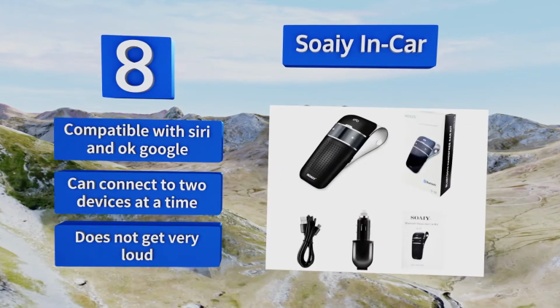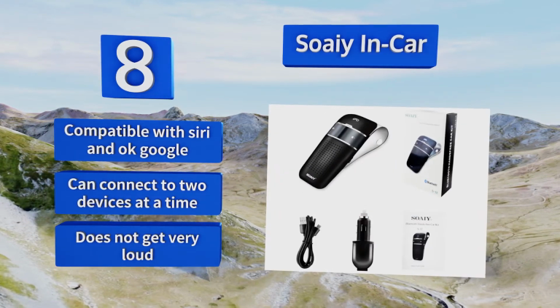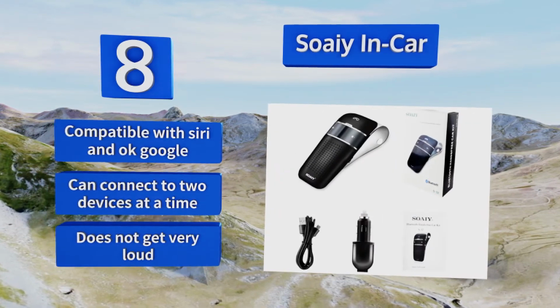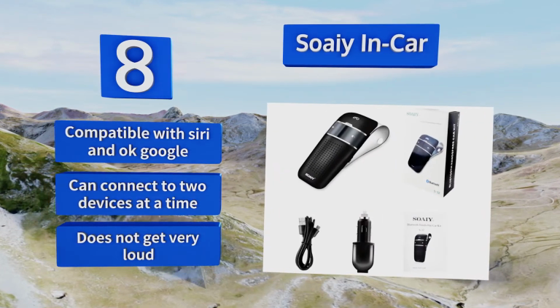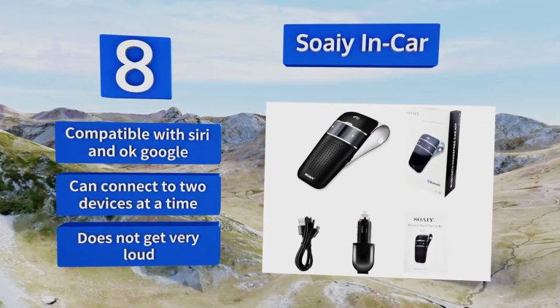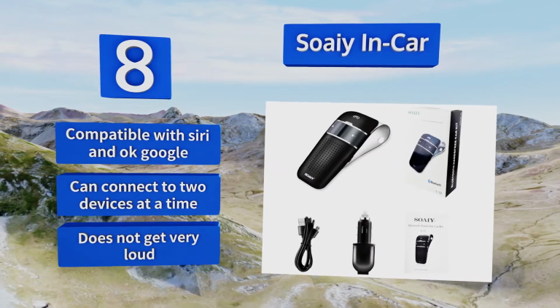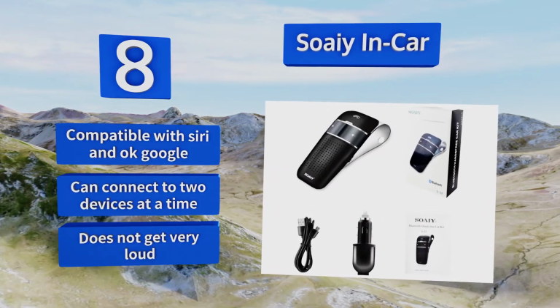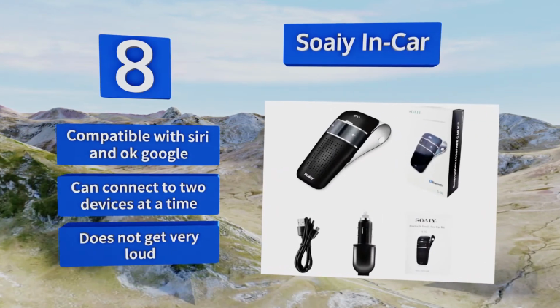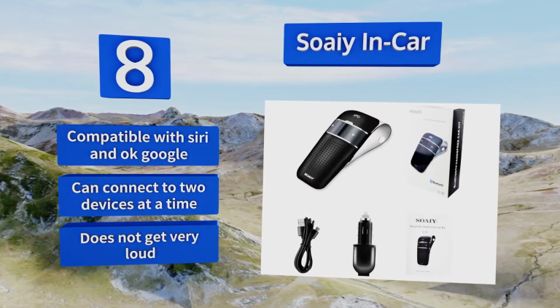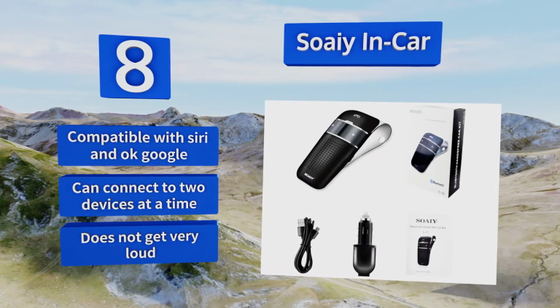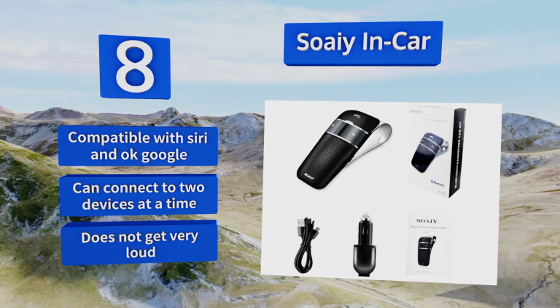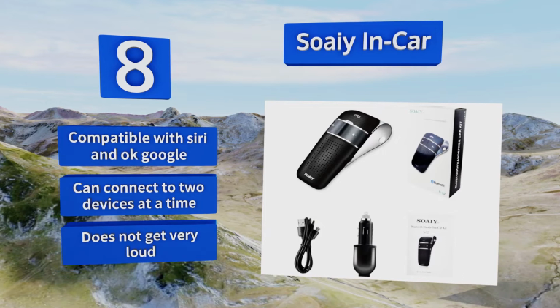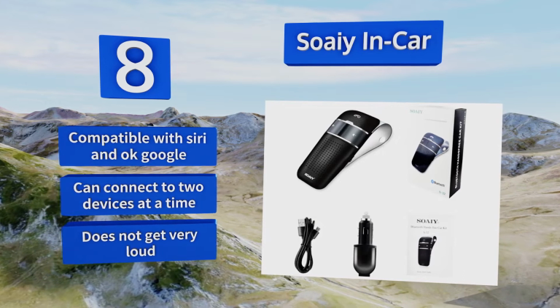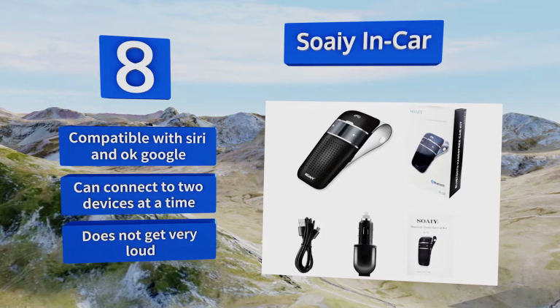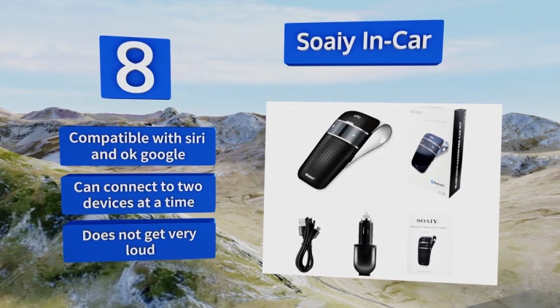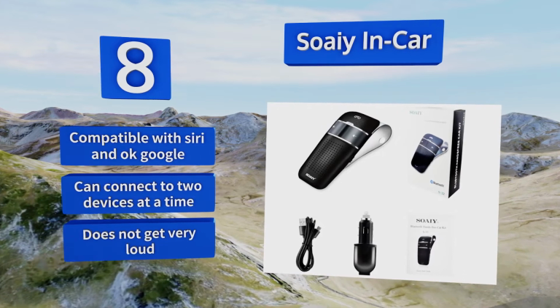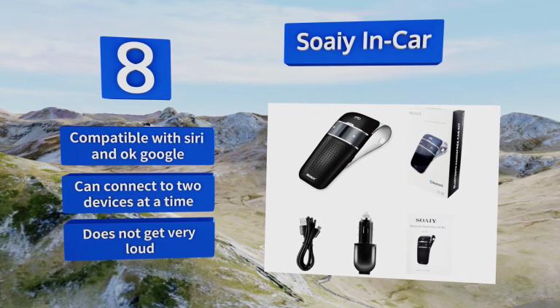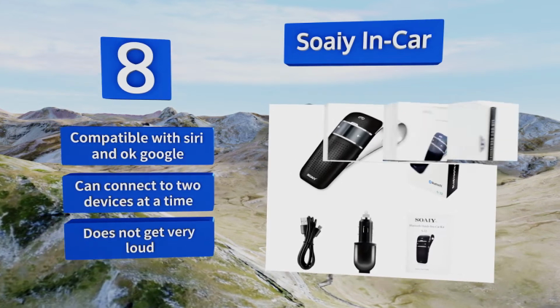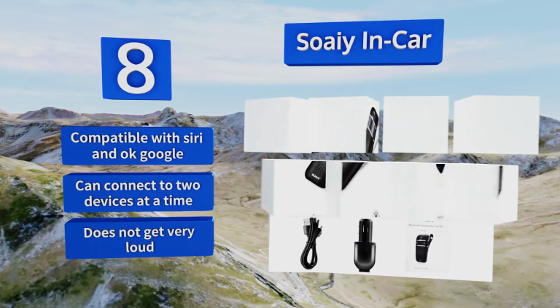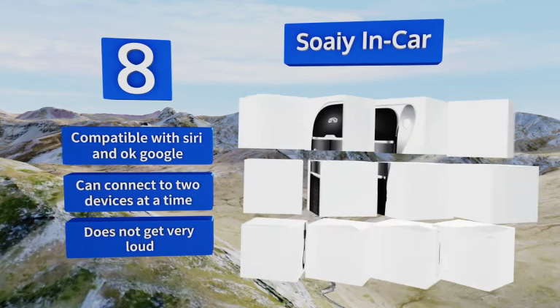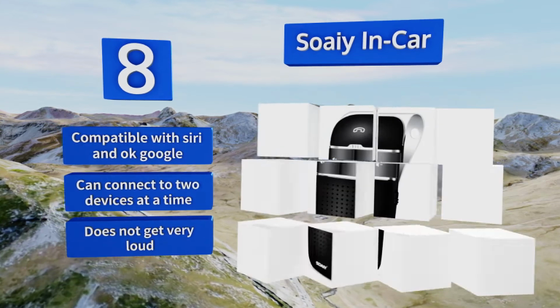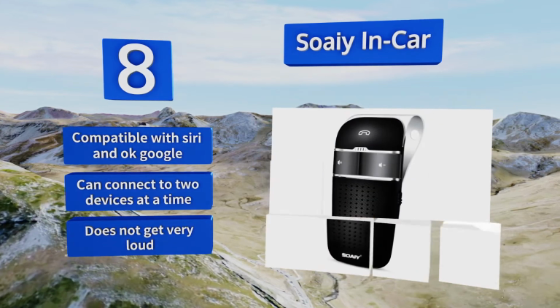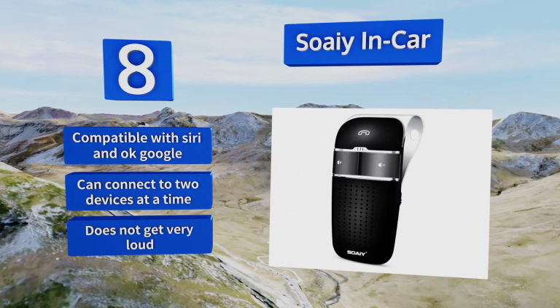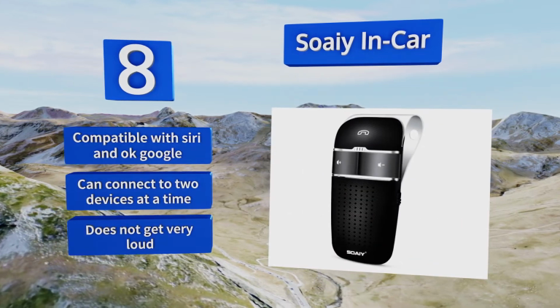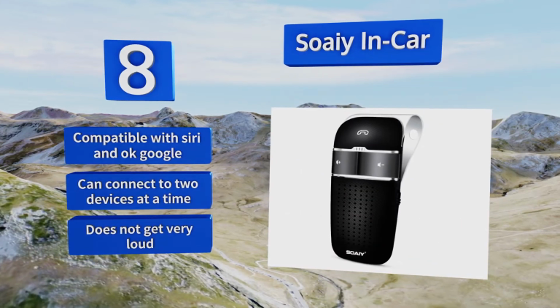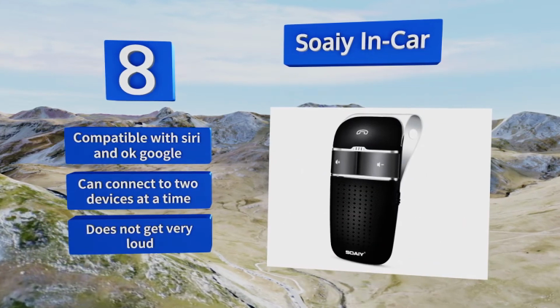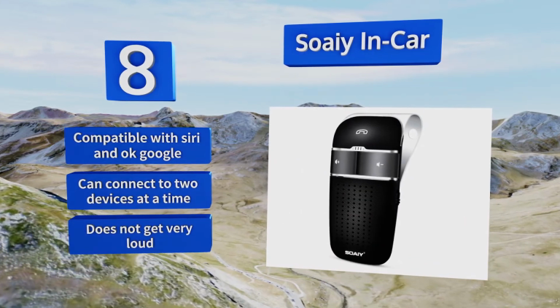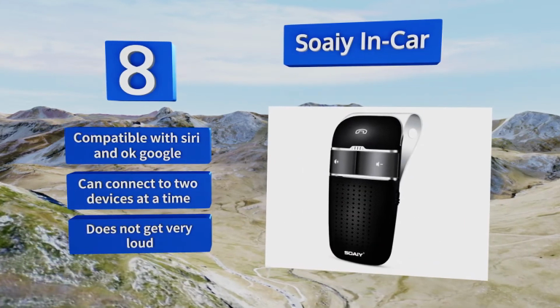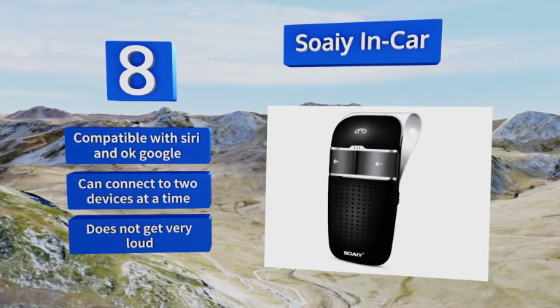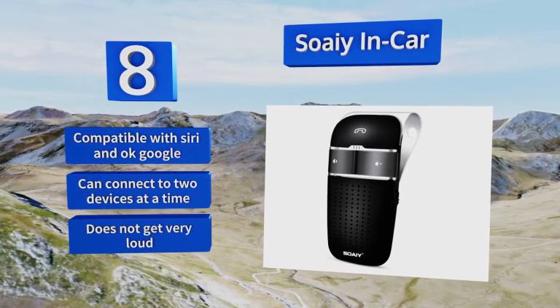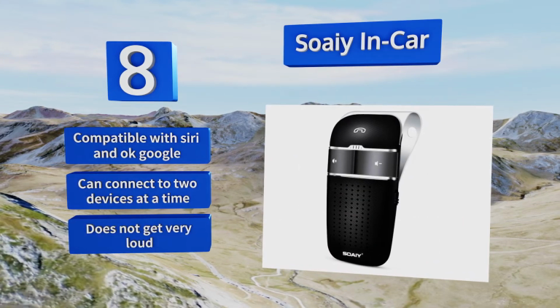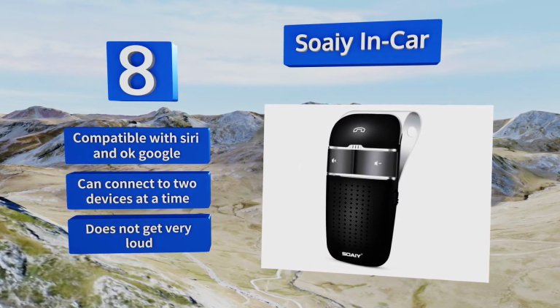It's compatible with Siri and OK Google and can connect to two devices at a time, however it doesn't get very loud.